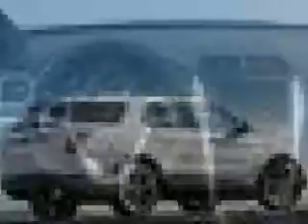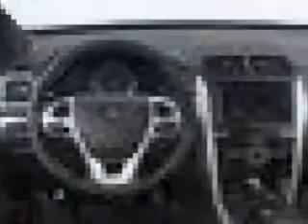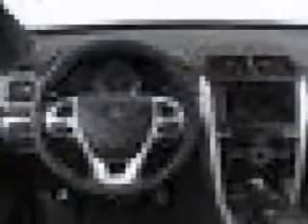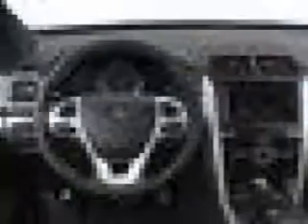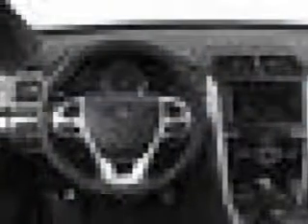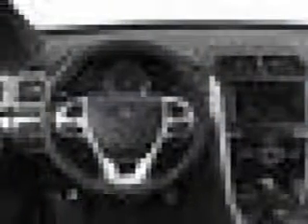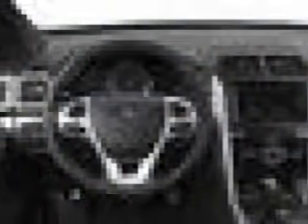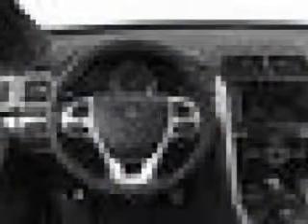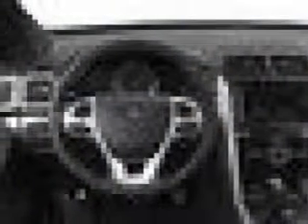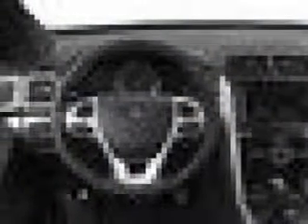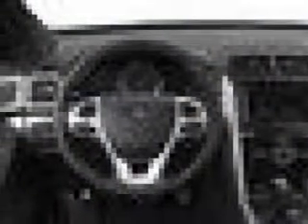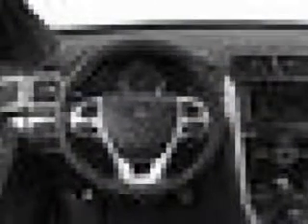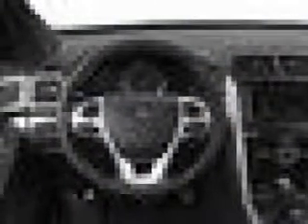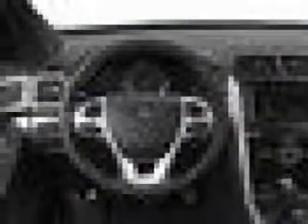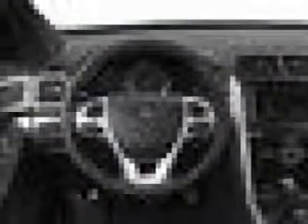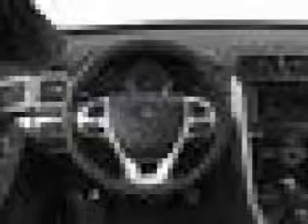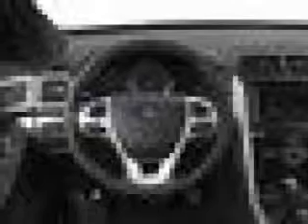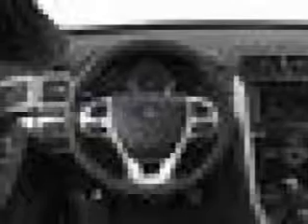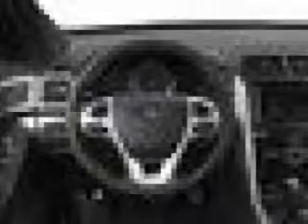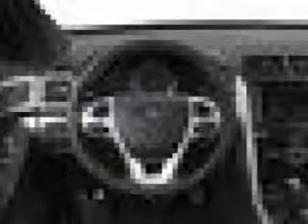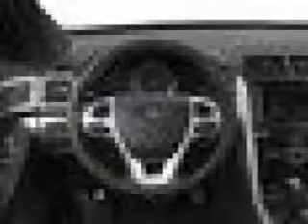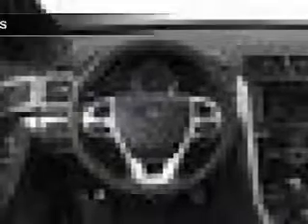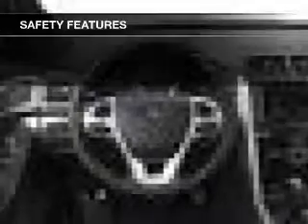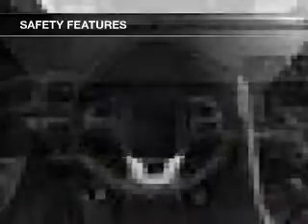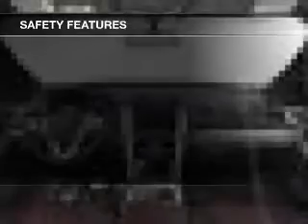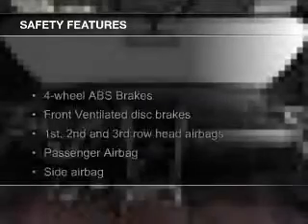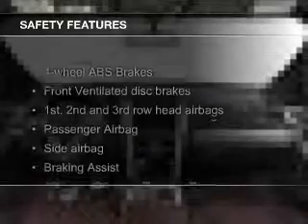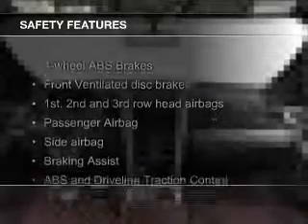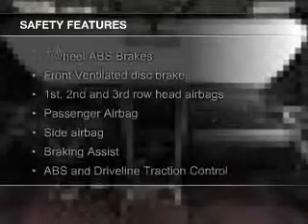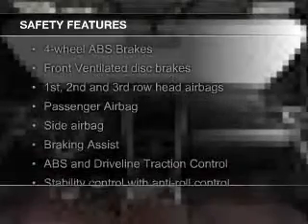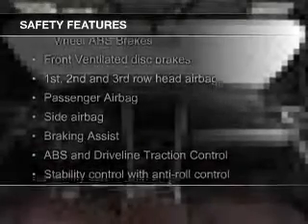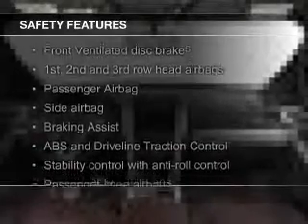Additional features include digital radio, digital audio input, and remote start. Safety was made a priority with these features.